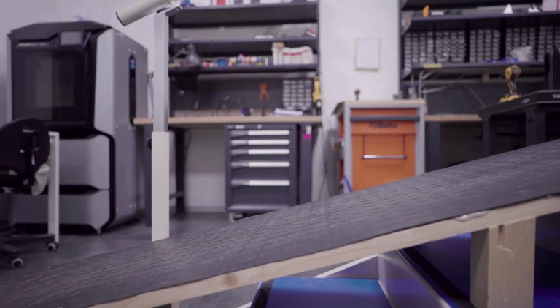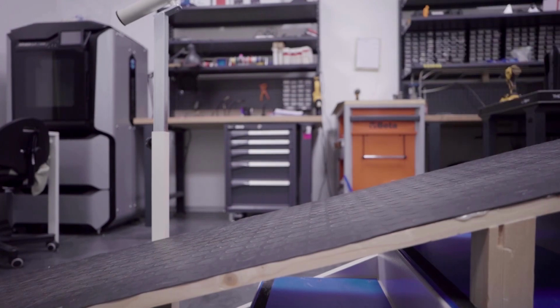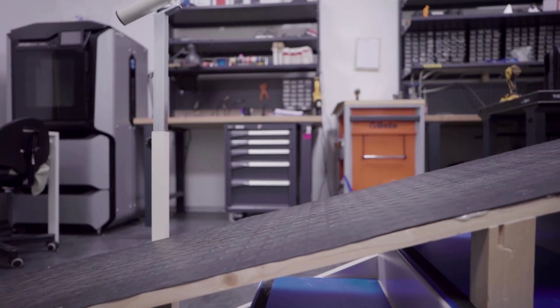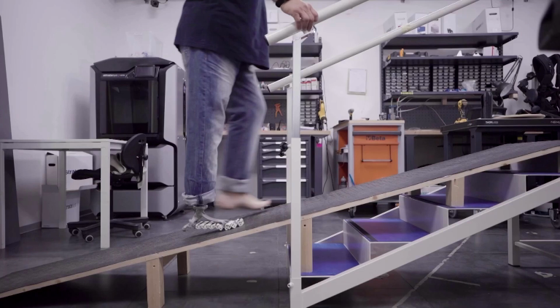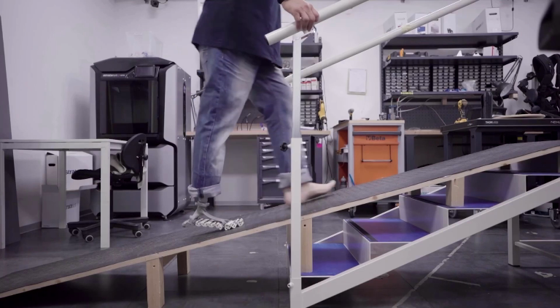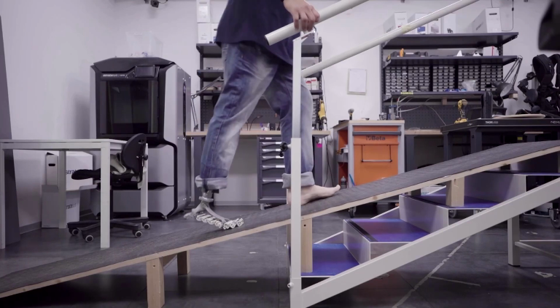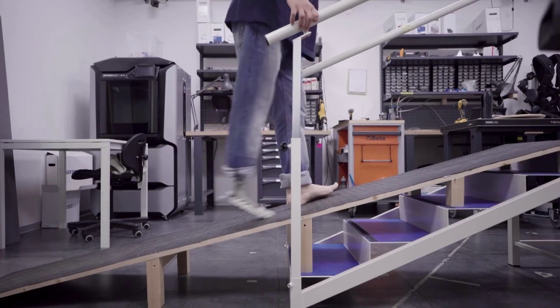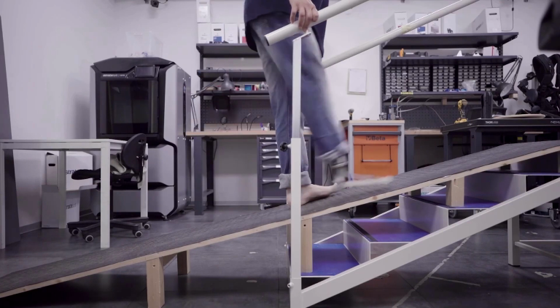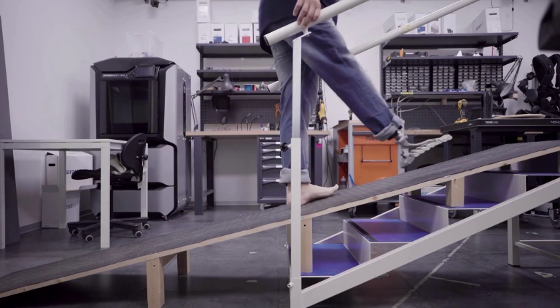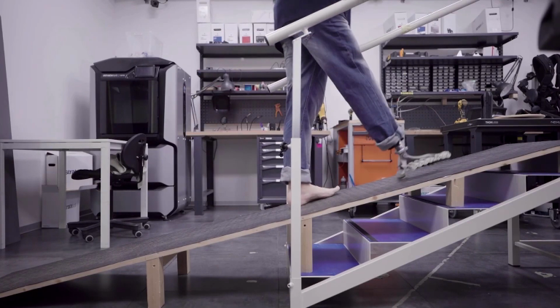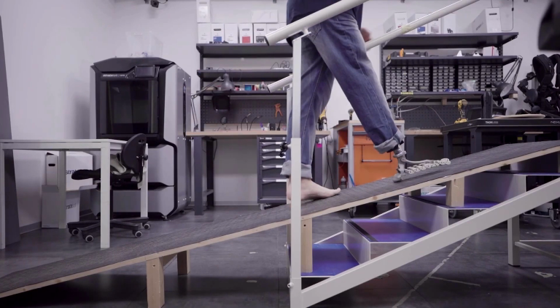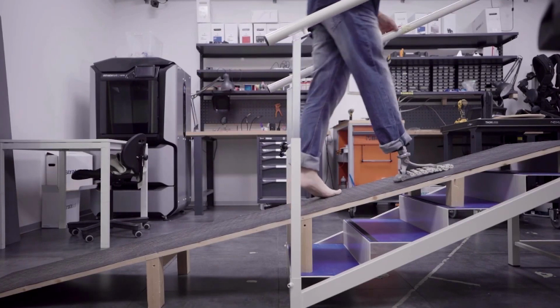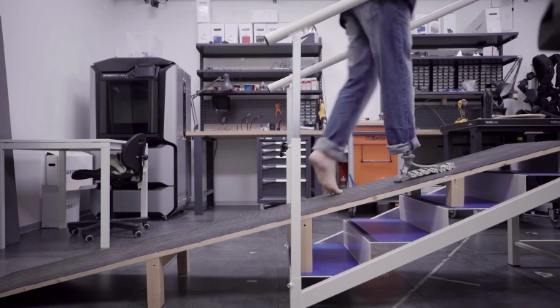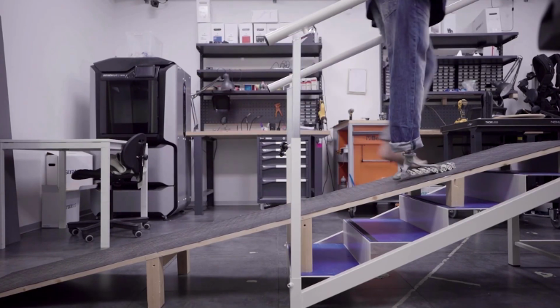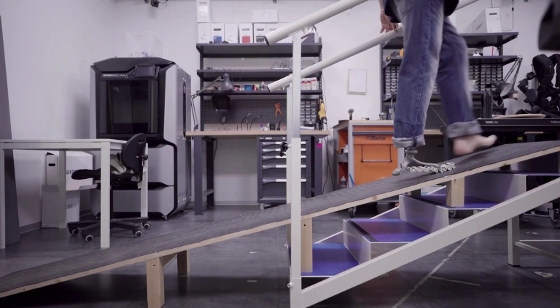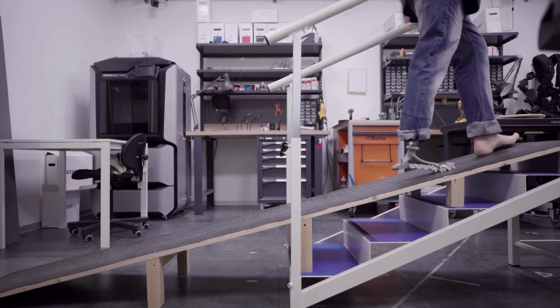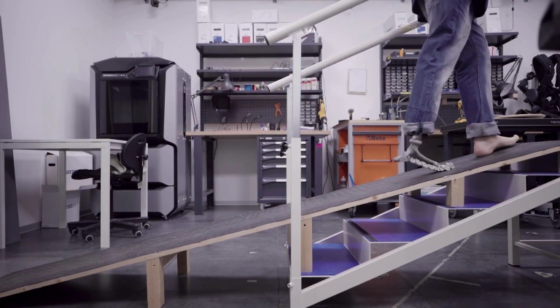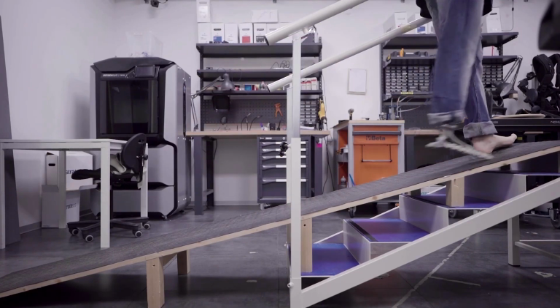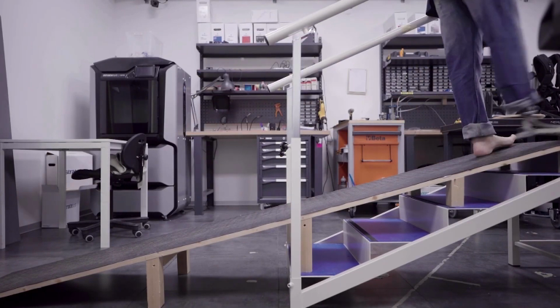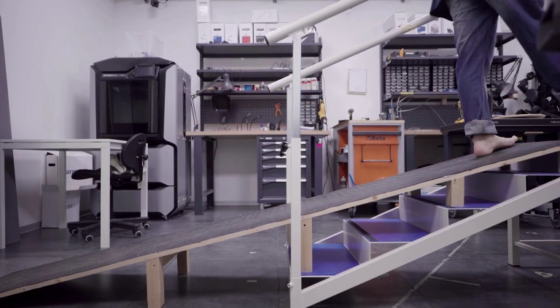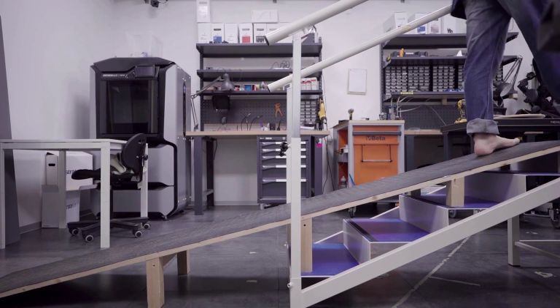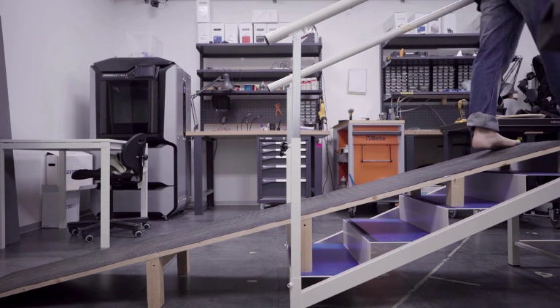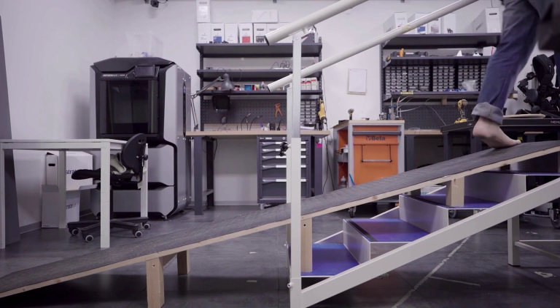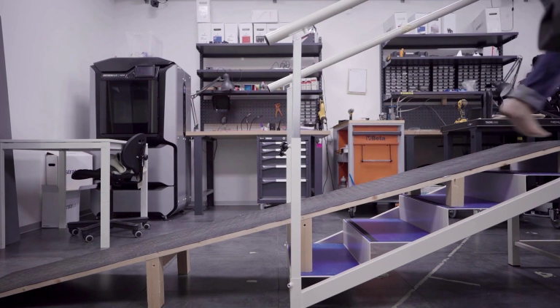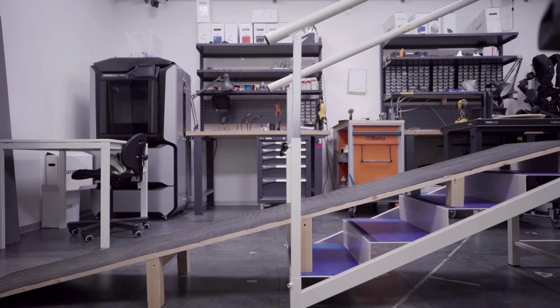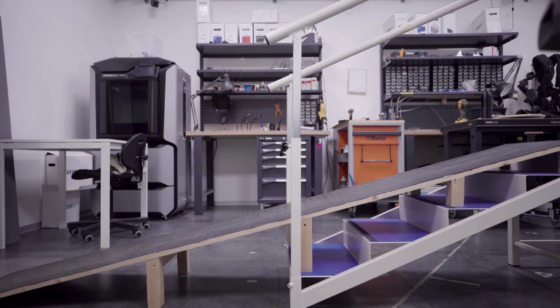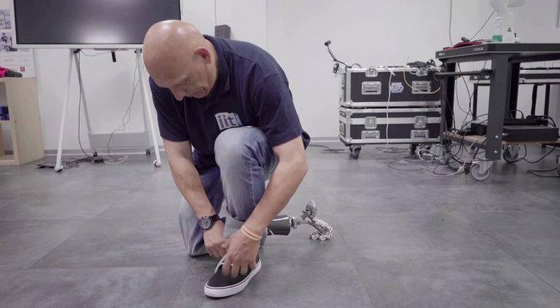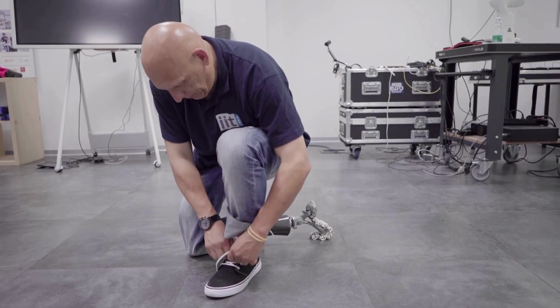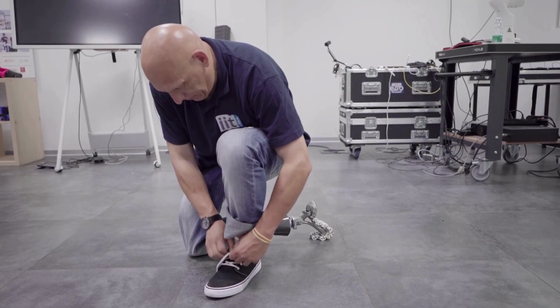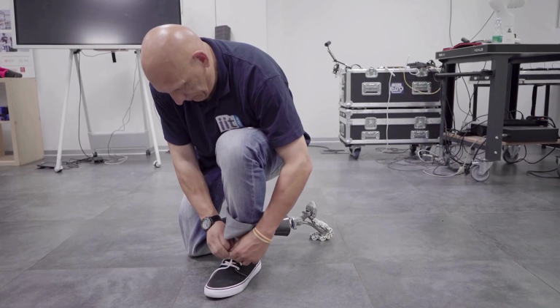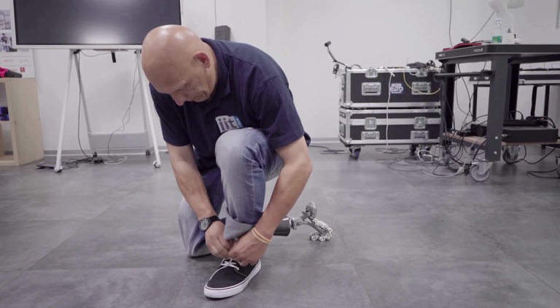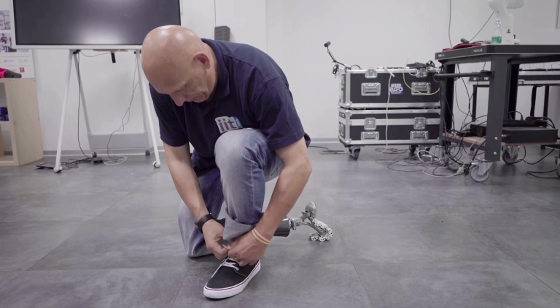Catalano says that current prosthetics have flat or low-compliant feet, meaning they aren't able to adapt to changes in terrain or posture.